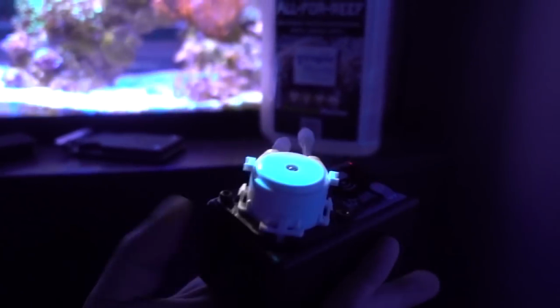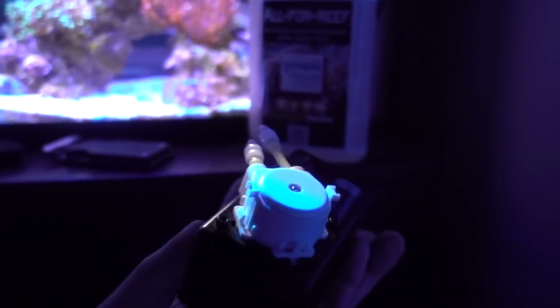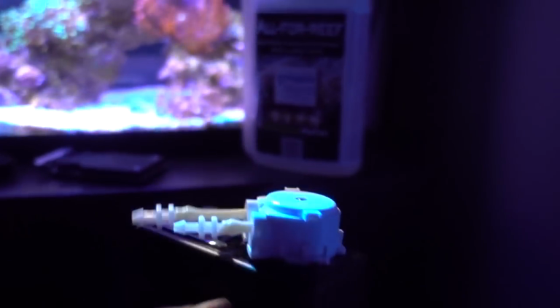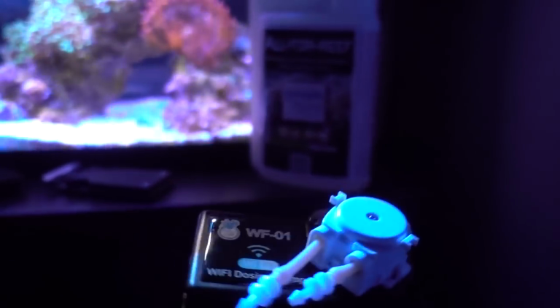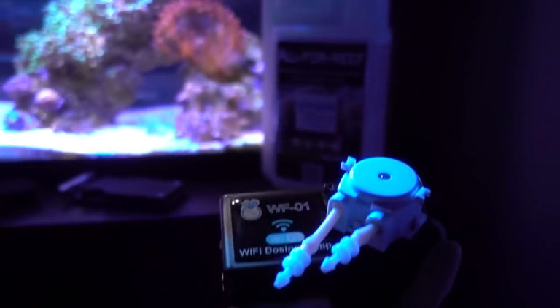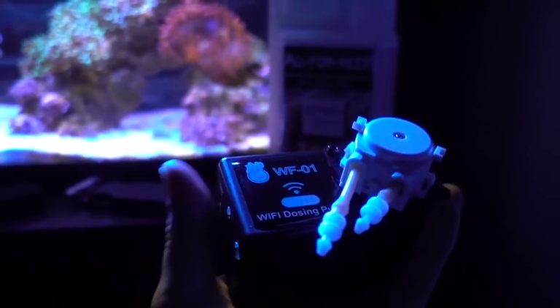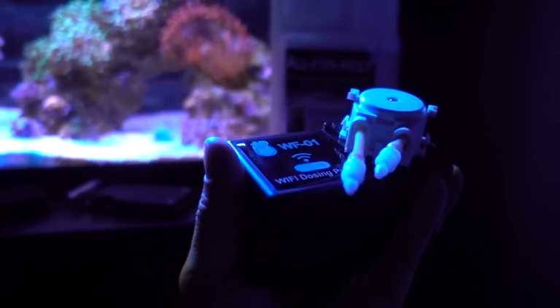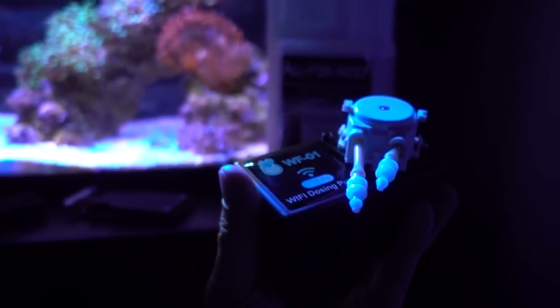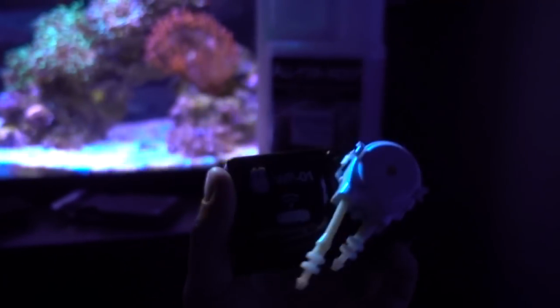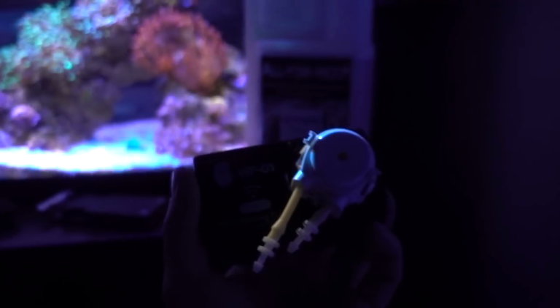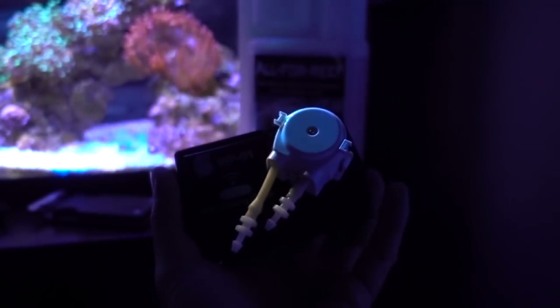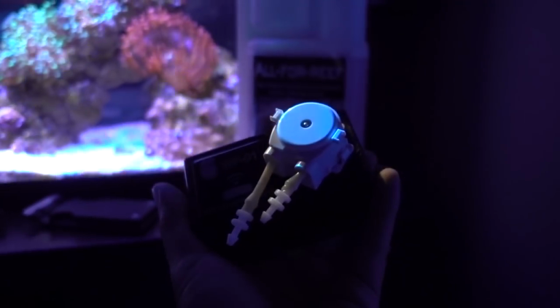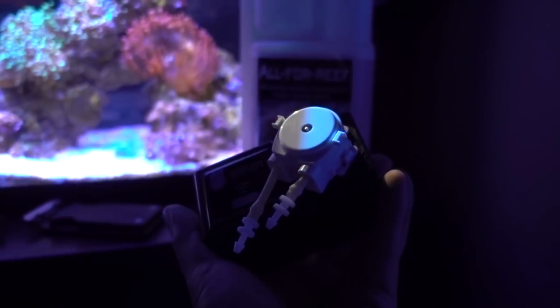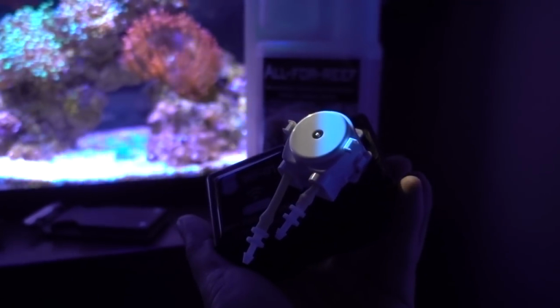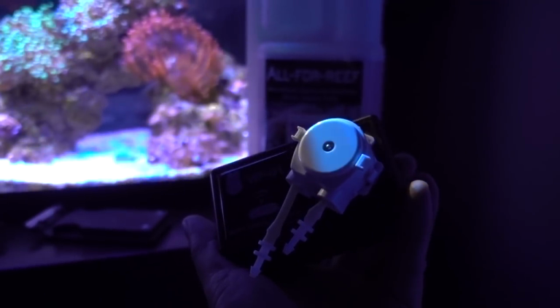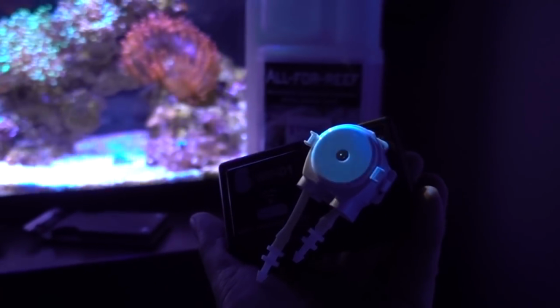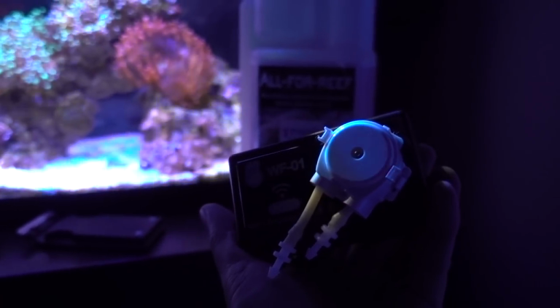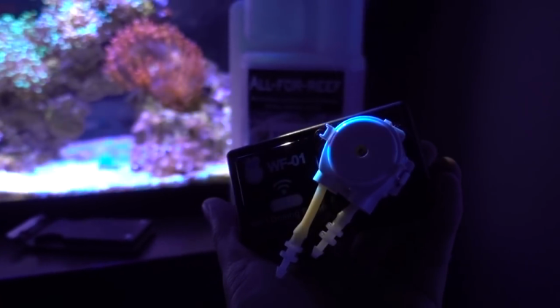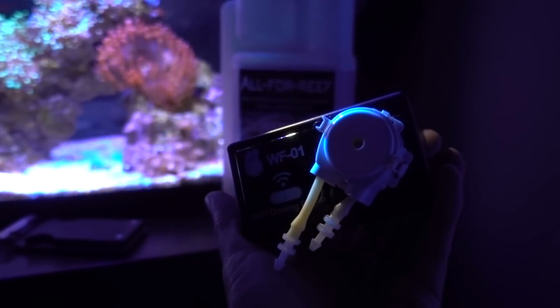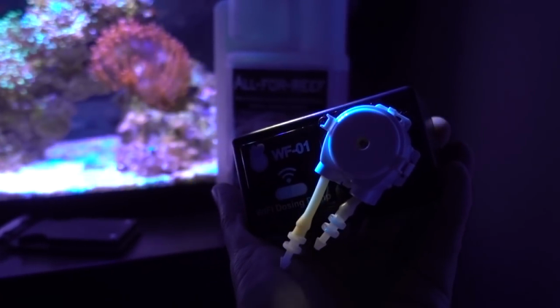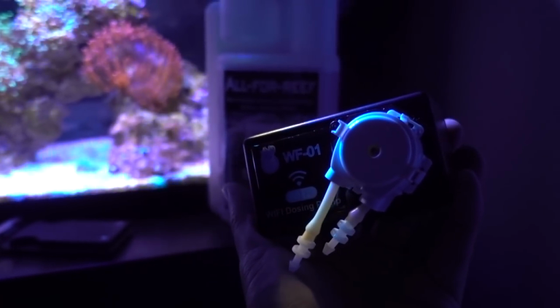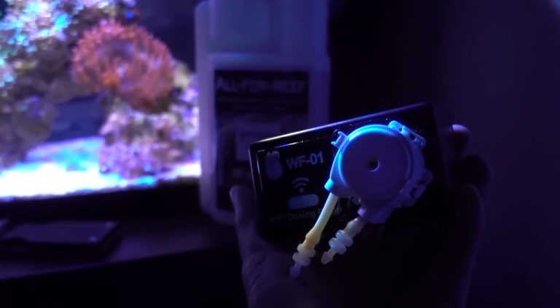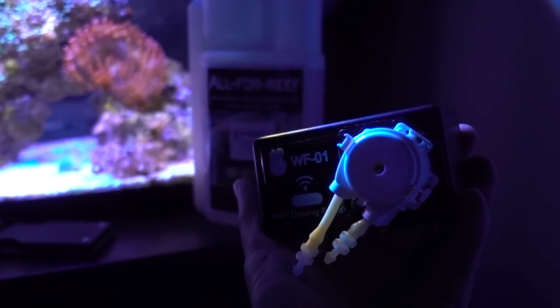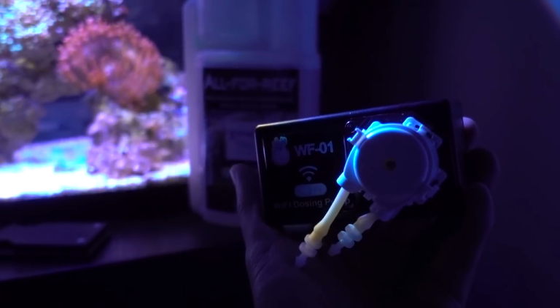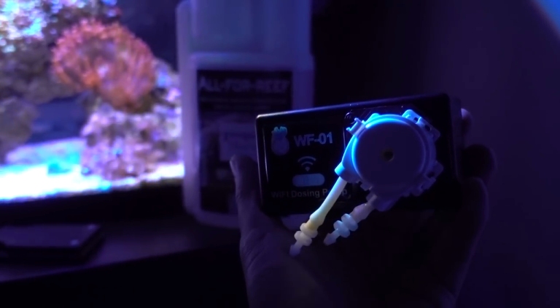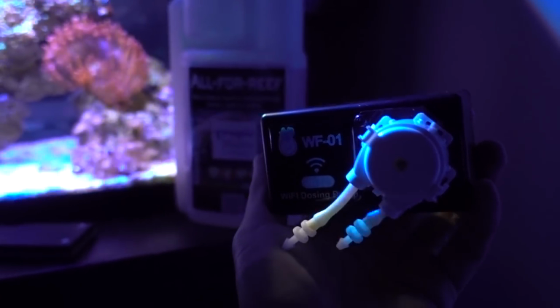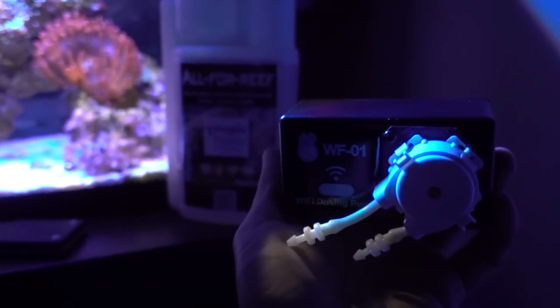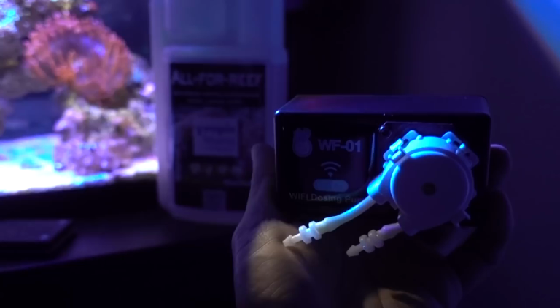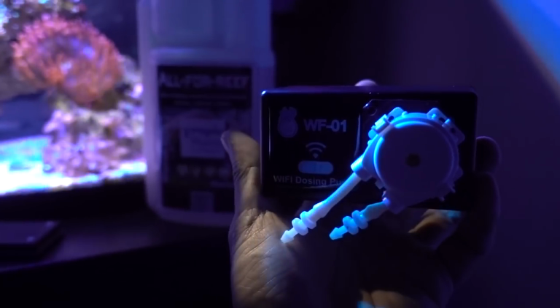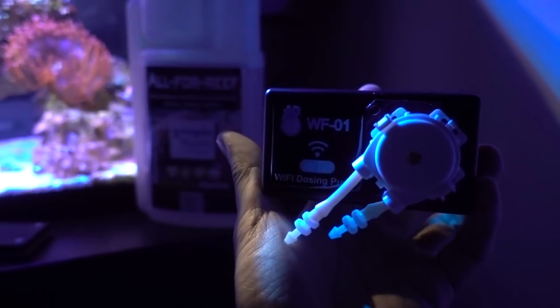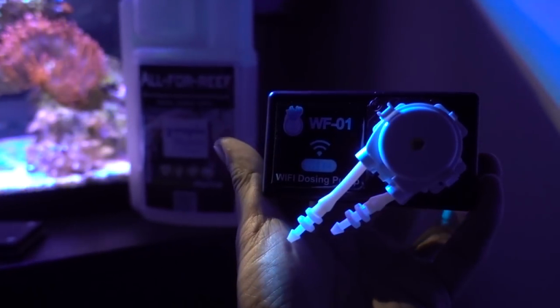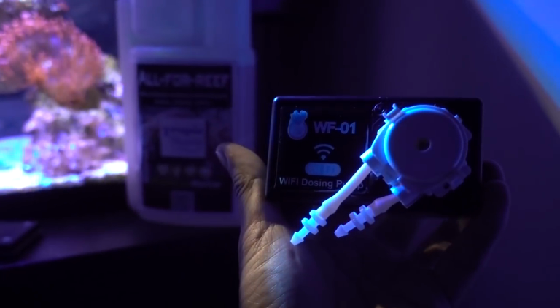Look at this. Usually dosing pumps have two or four channels, meaning two or four pumps, but this one only has one.